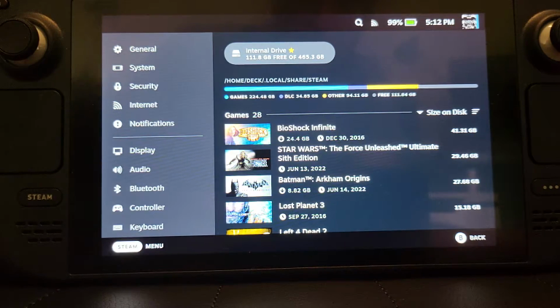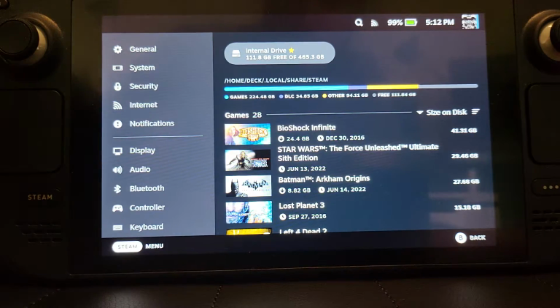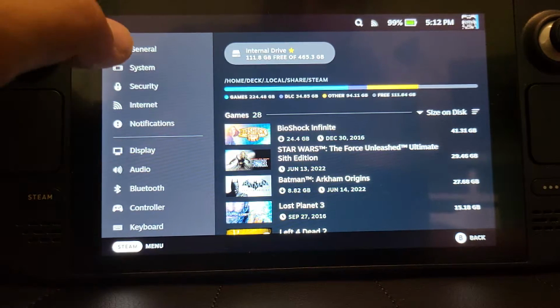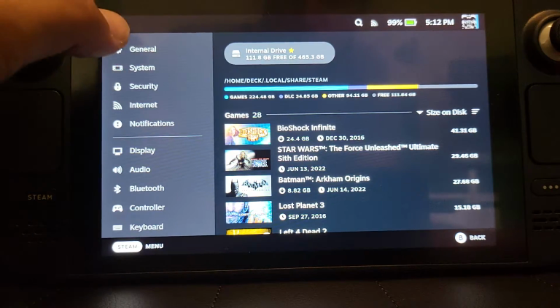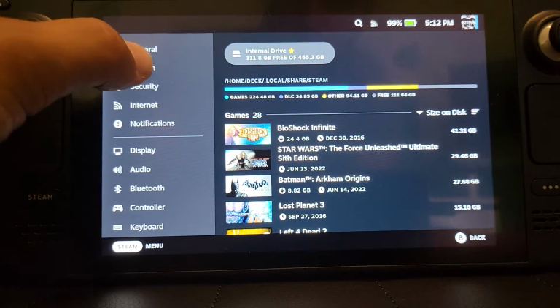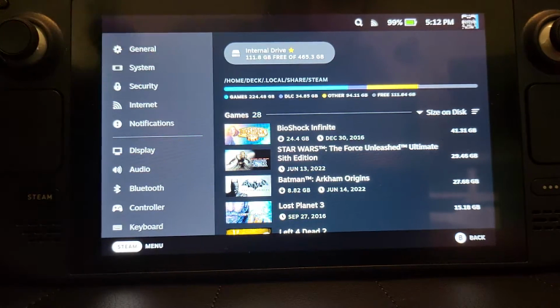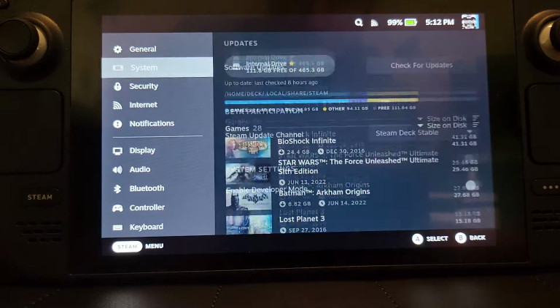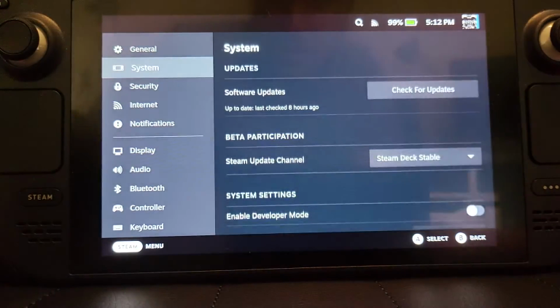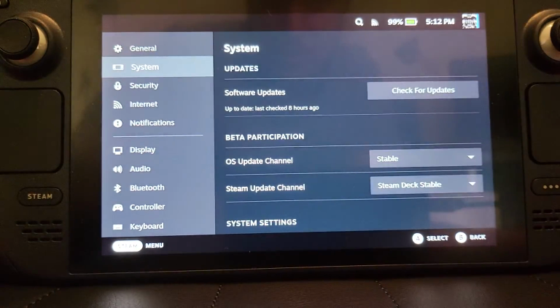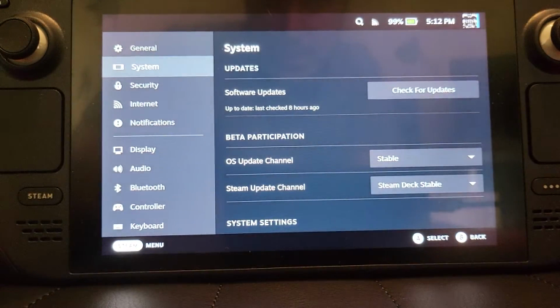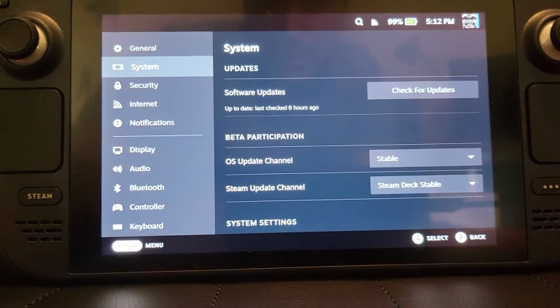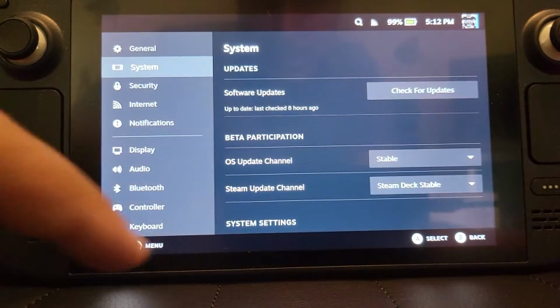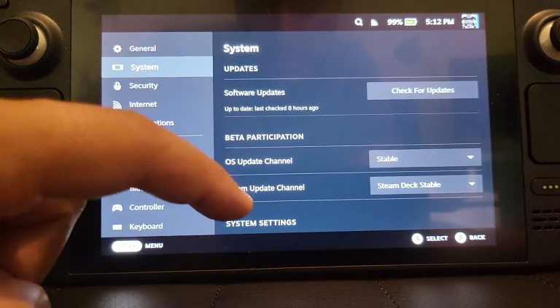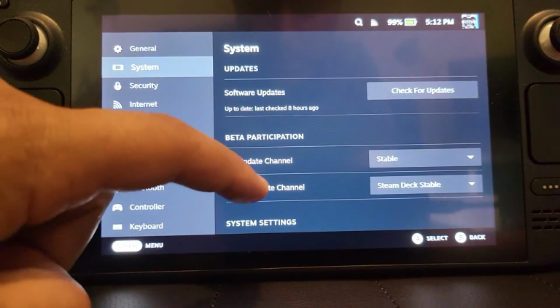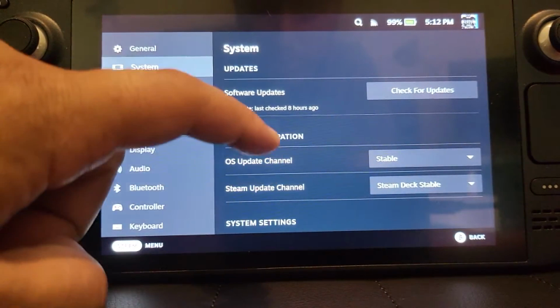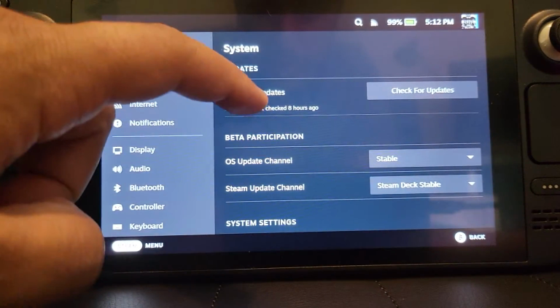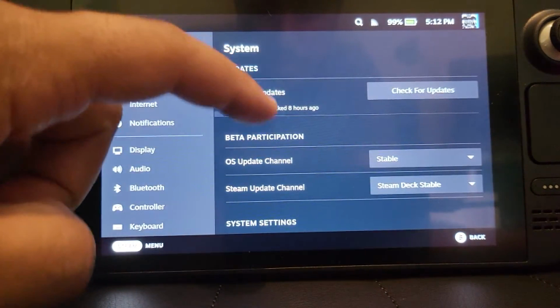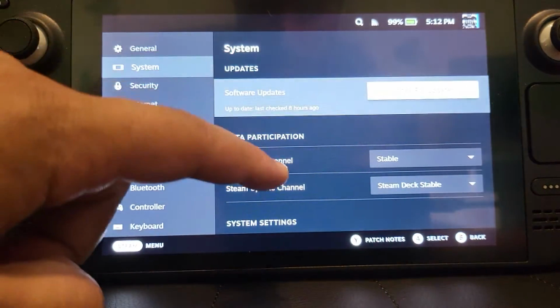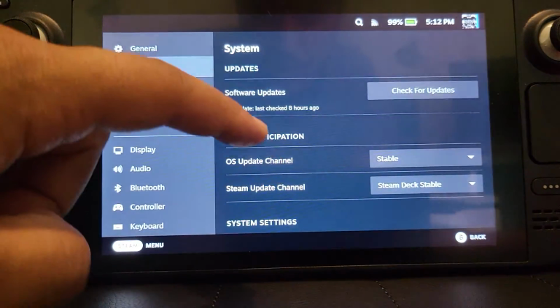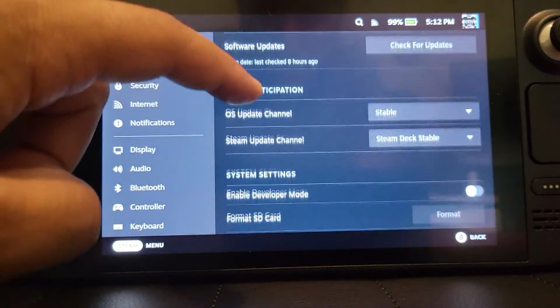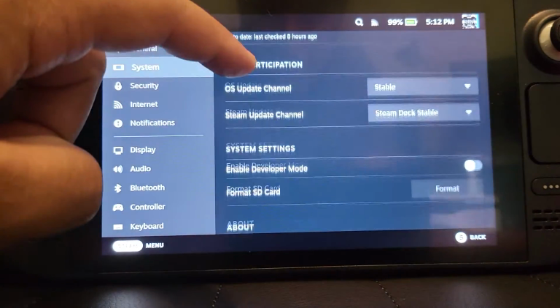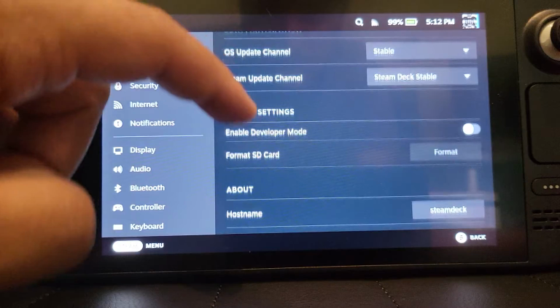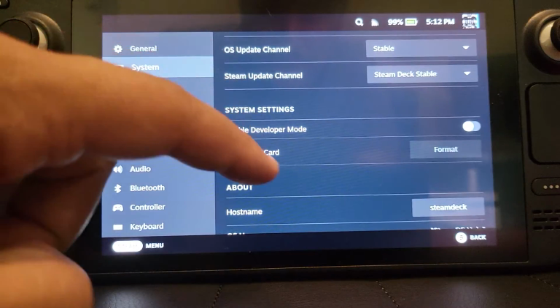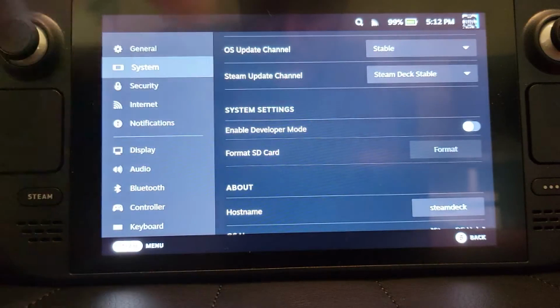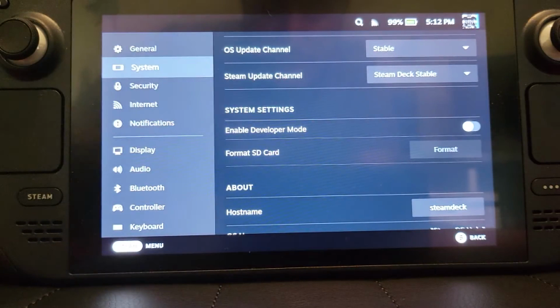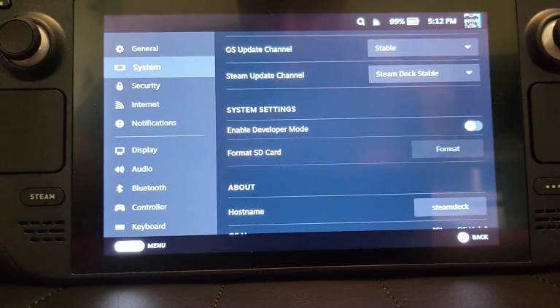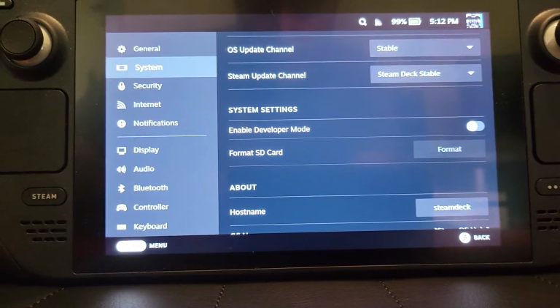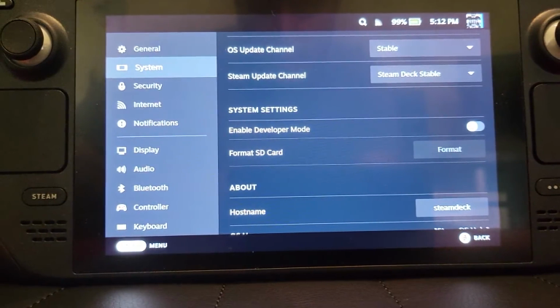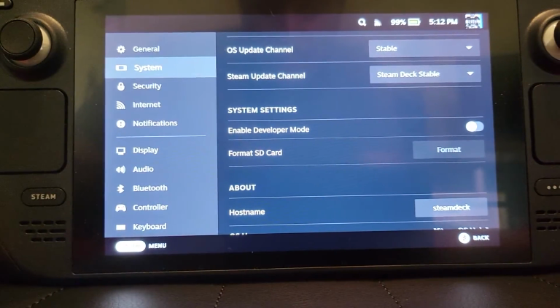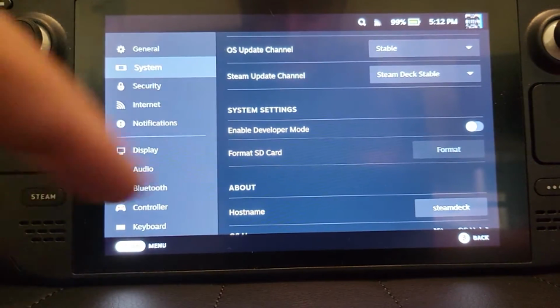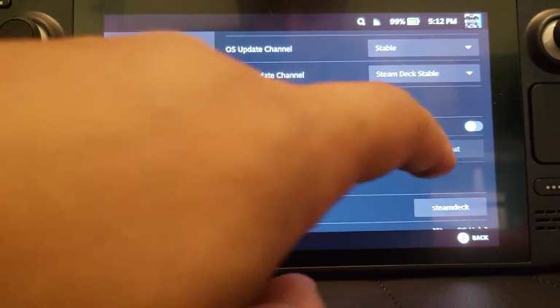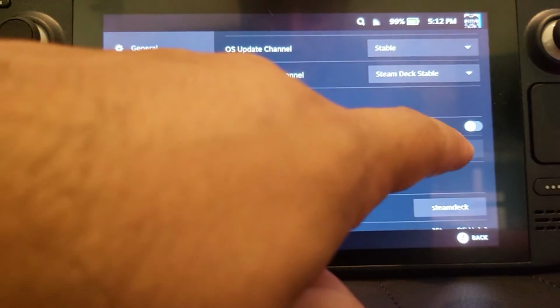What you want to do is go to System, scroll down, and go to Format SD Card.